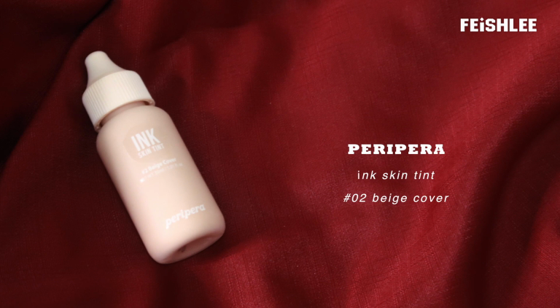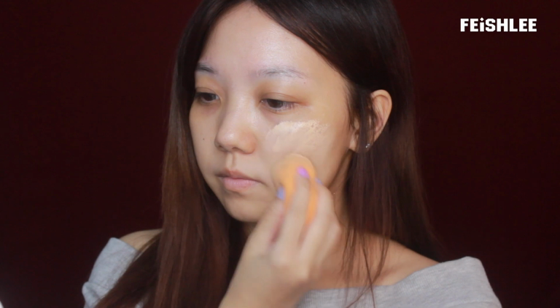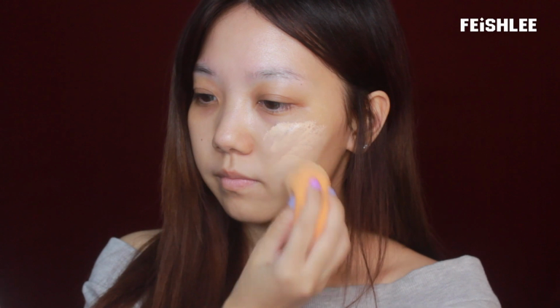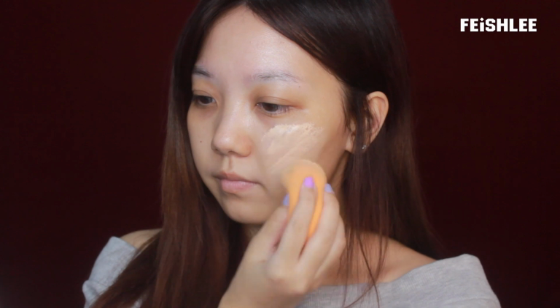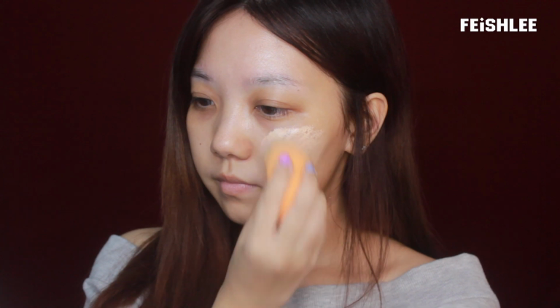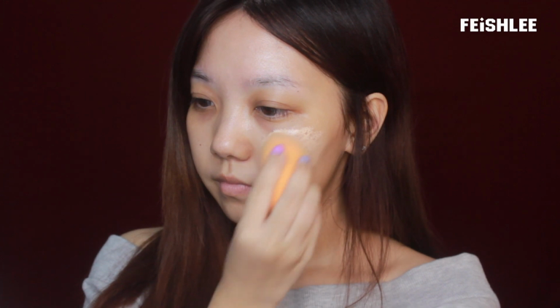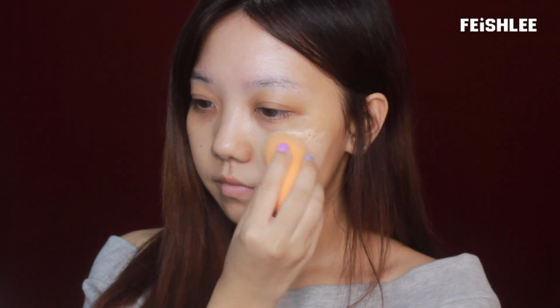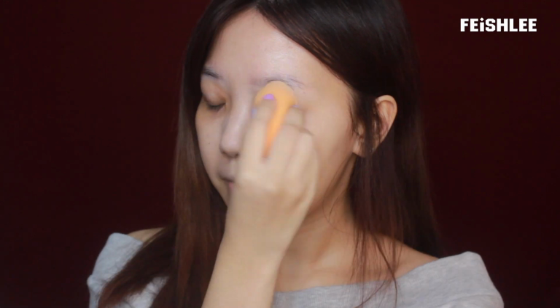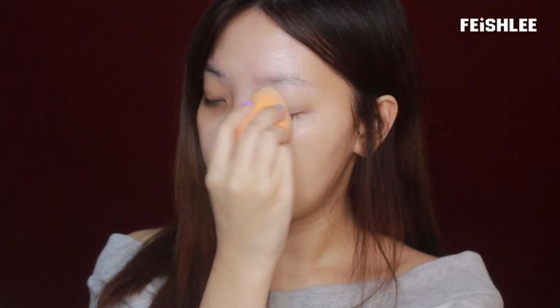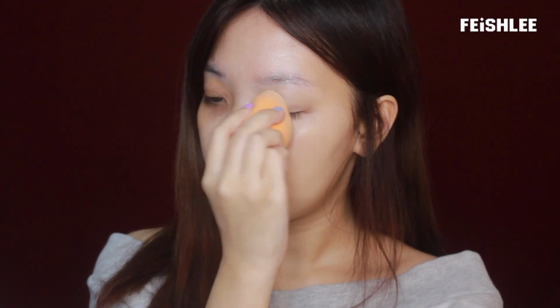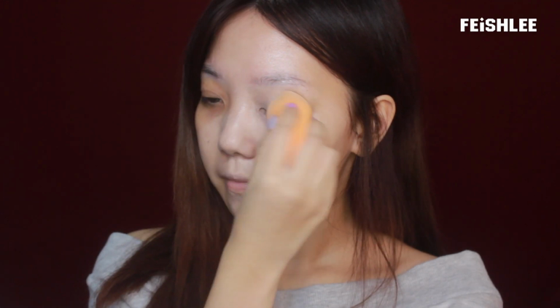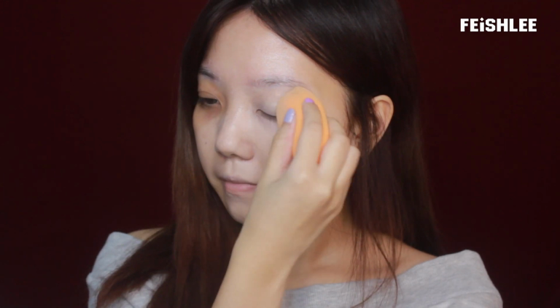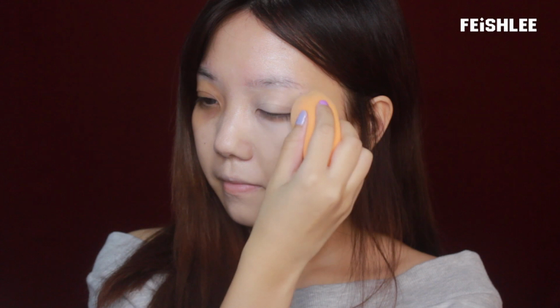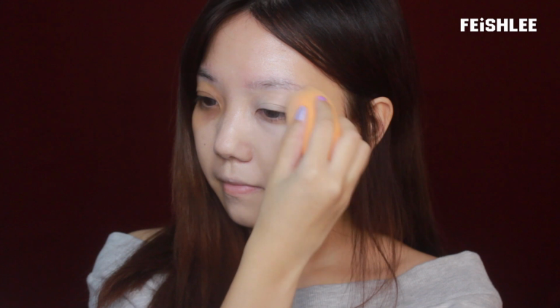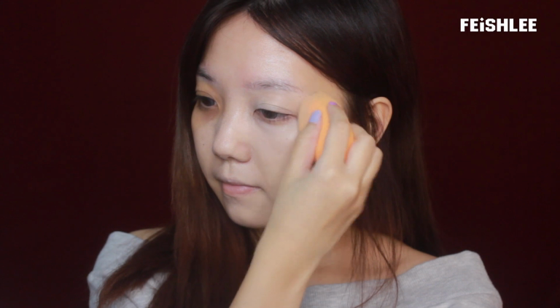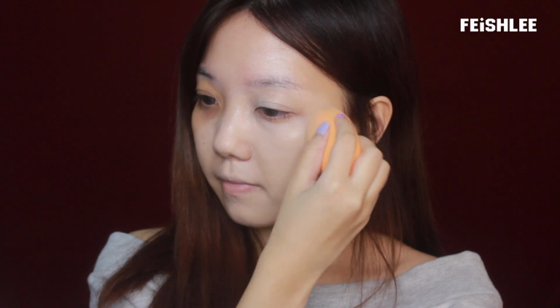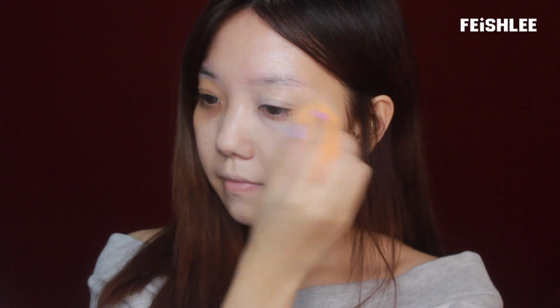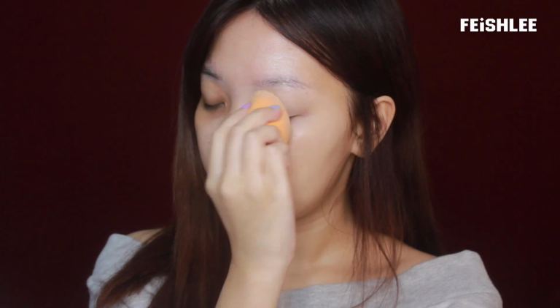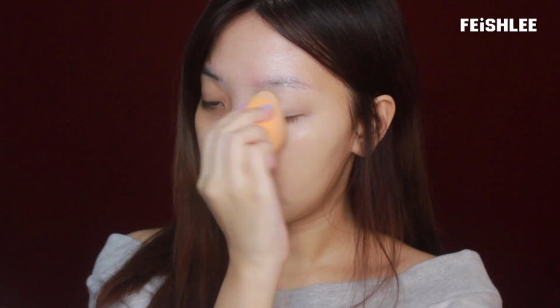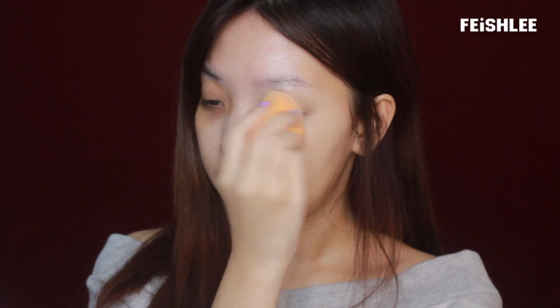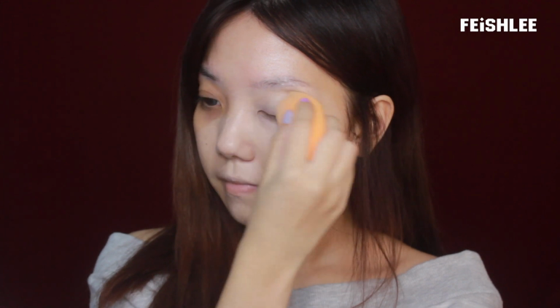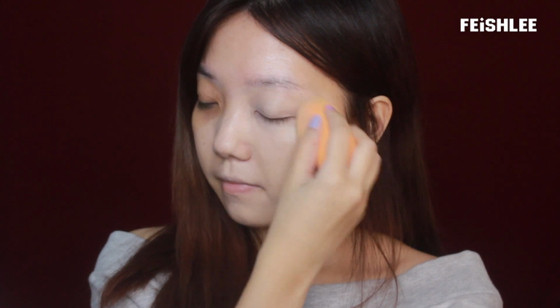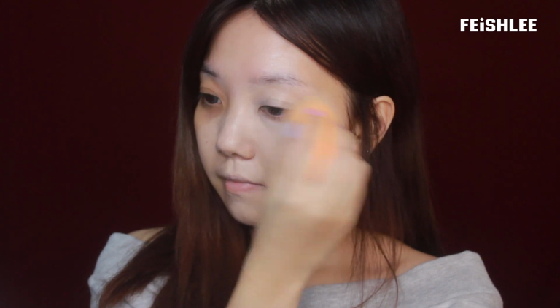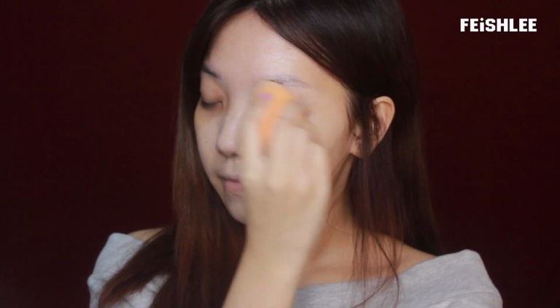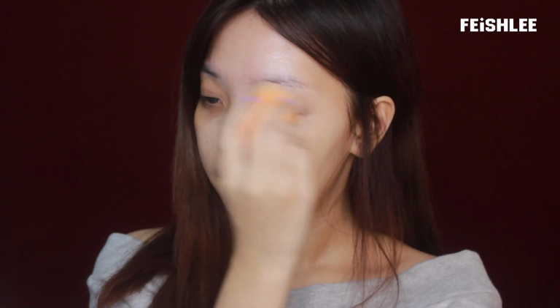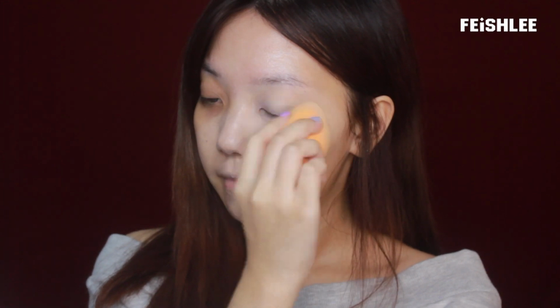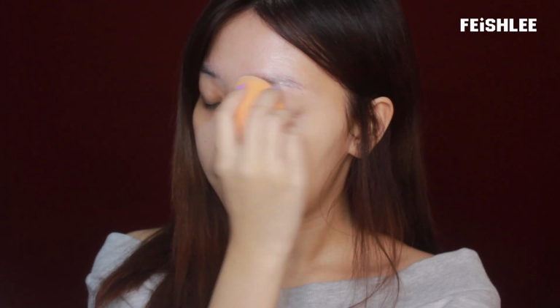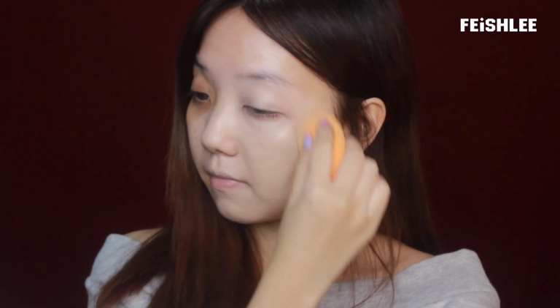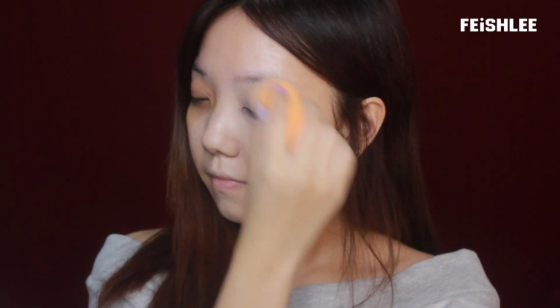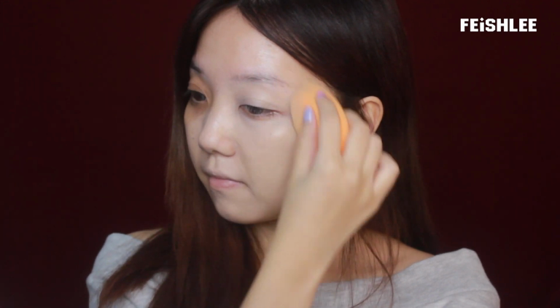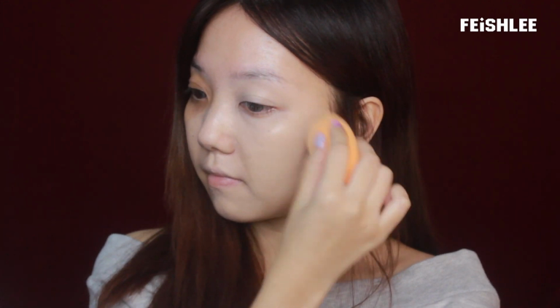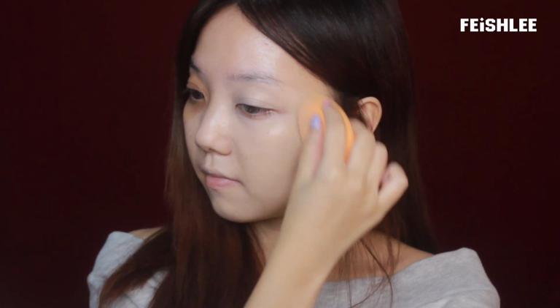First of all, I'm going to apply foundation onto my face and with a damp makeup blender, I'm going to blend it into the skin evenly.